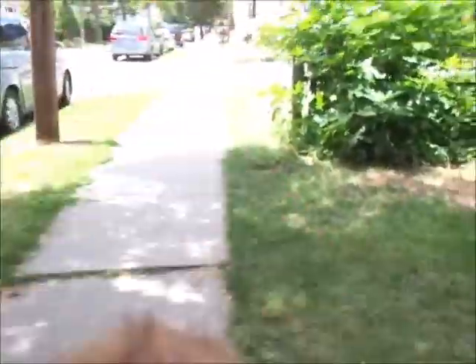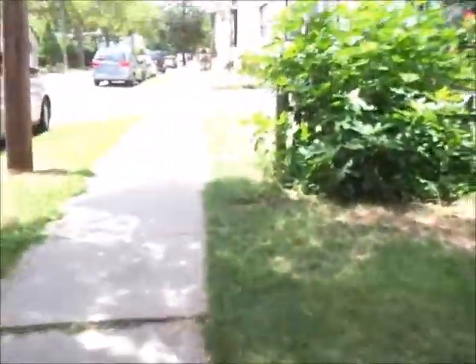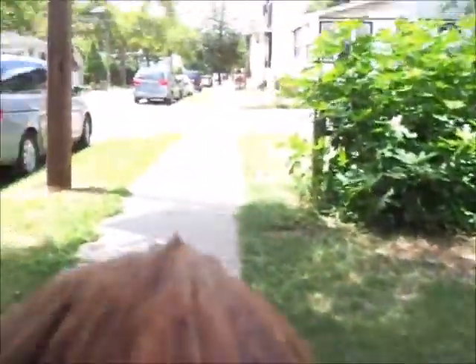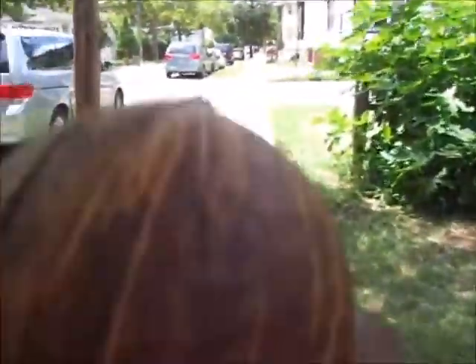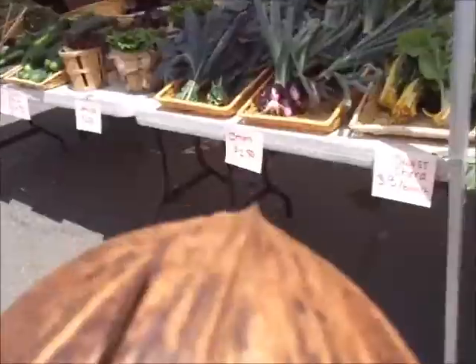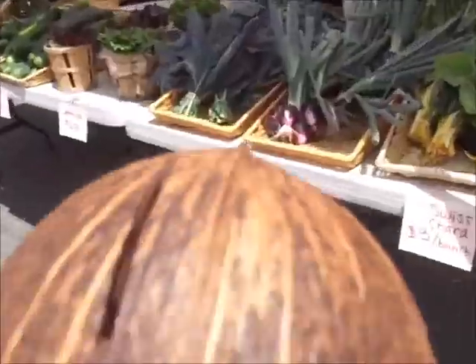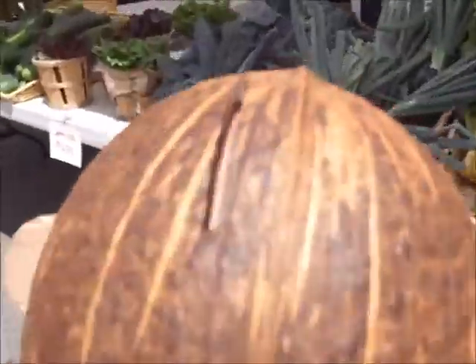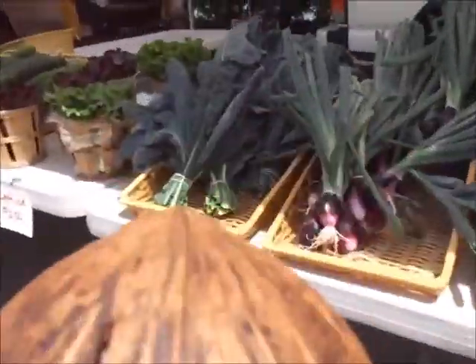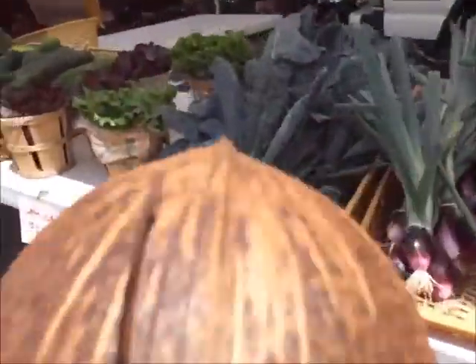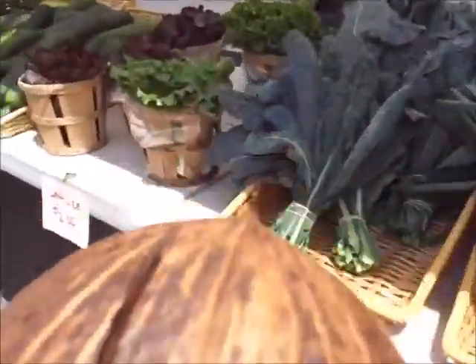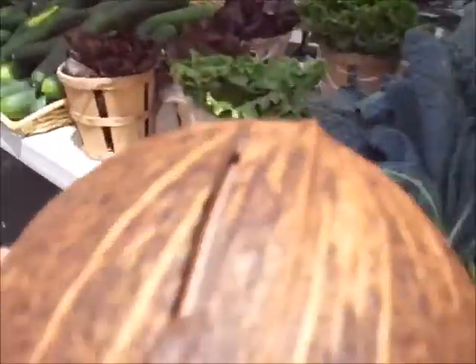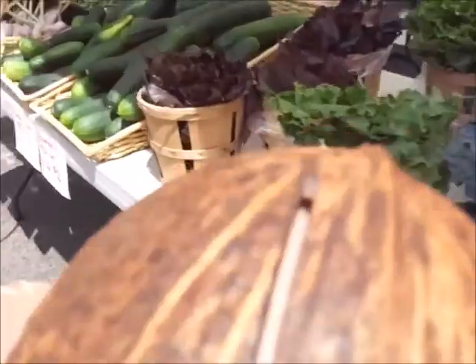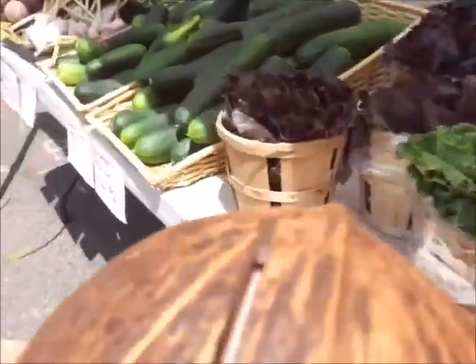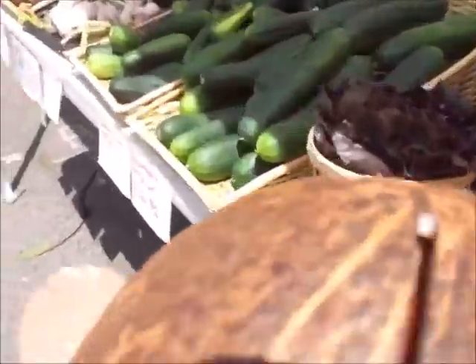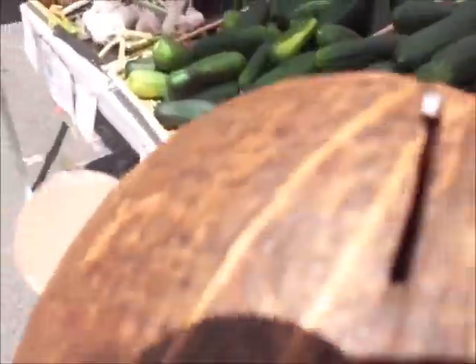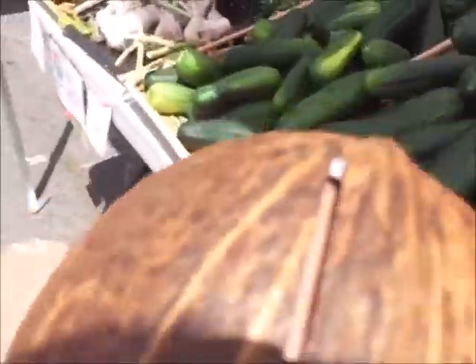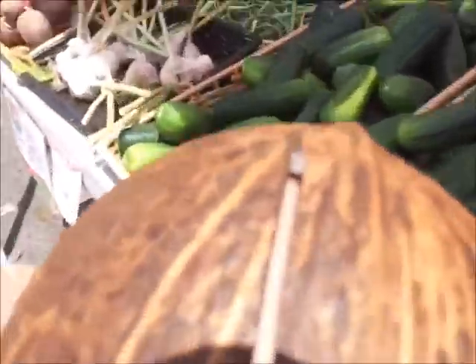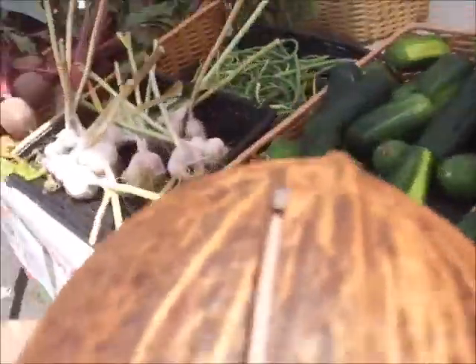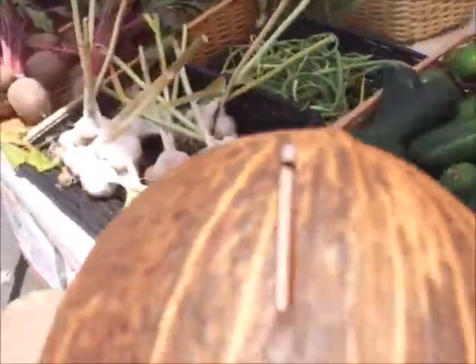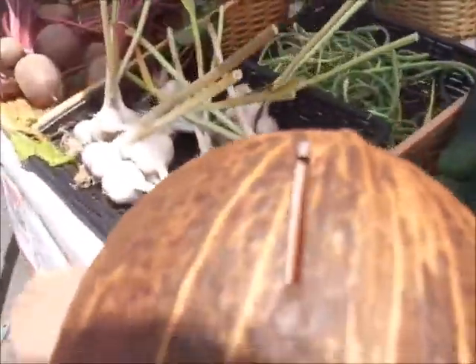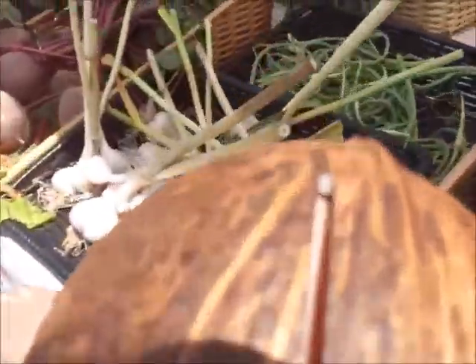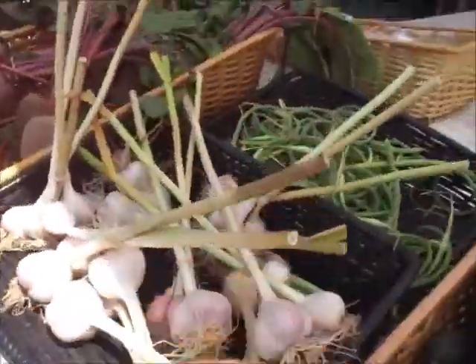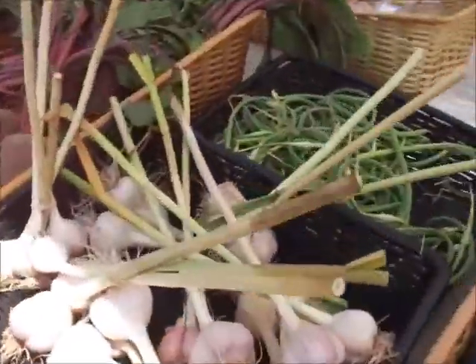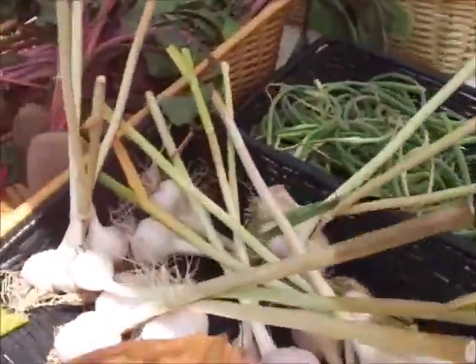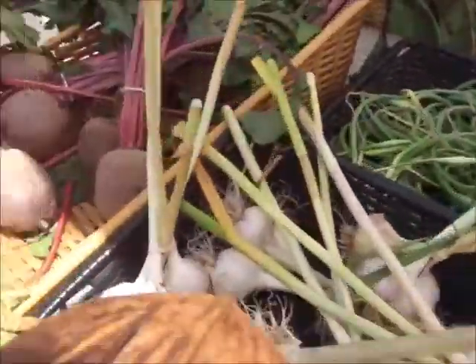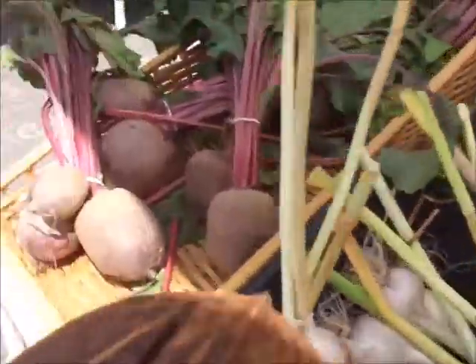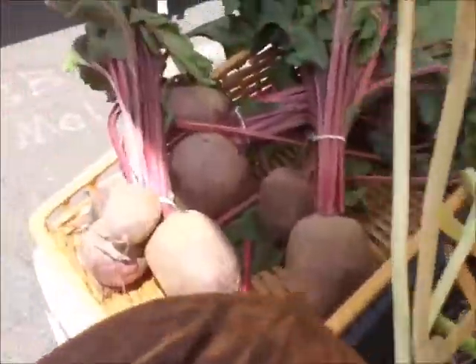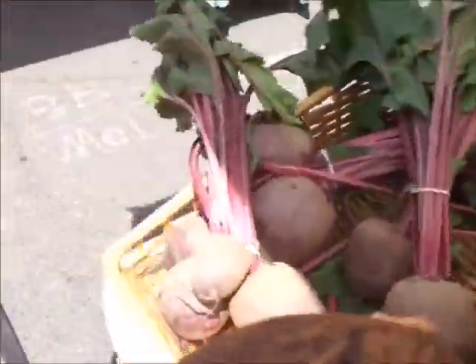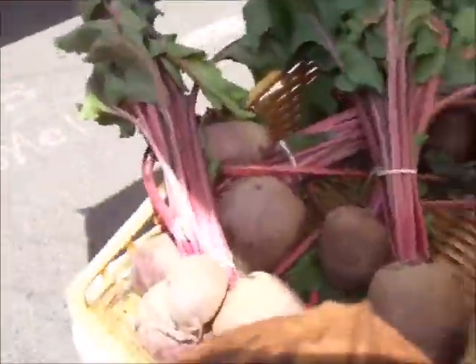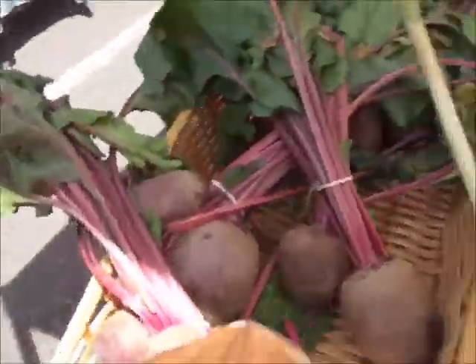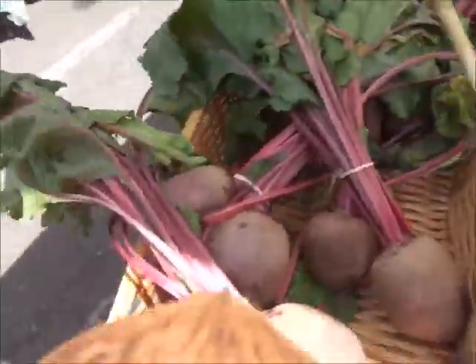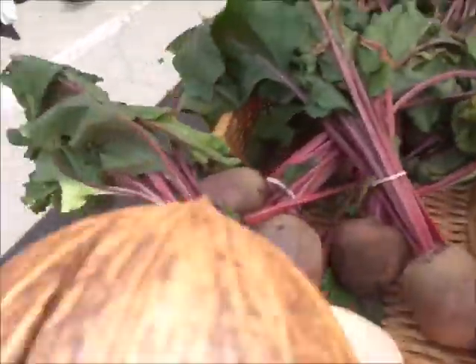And here we have some lettuce, cucumbers, and beets.